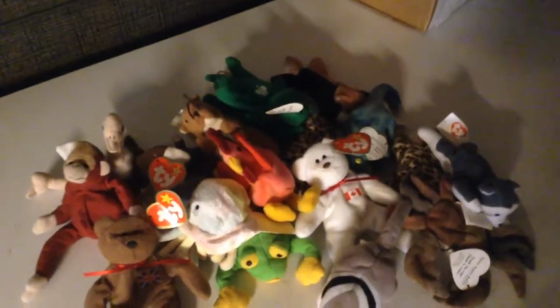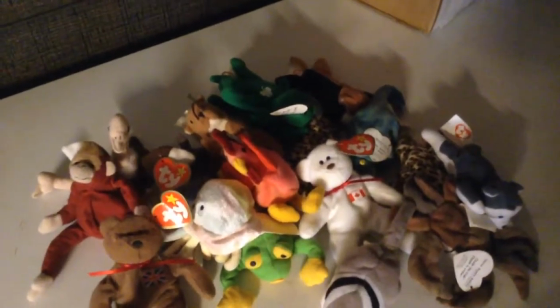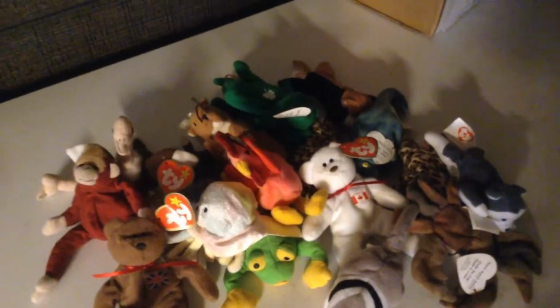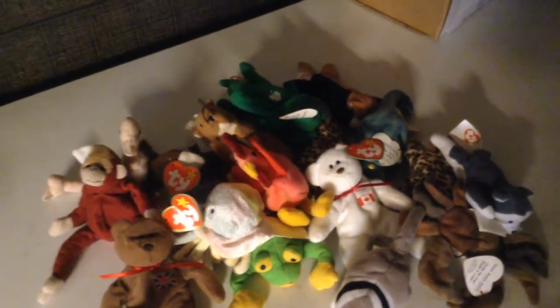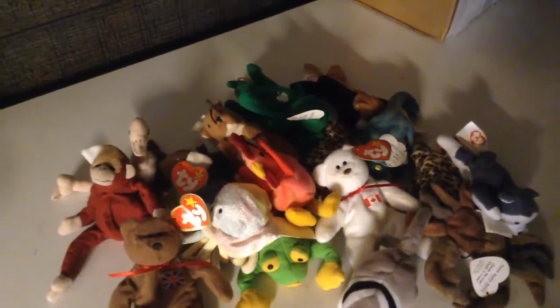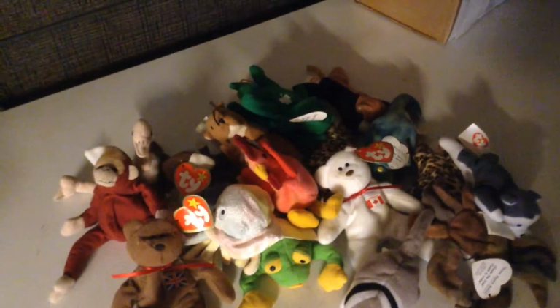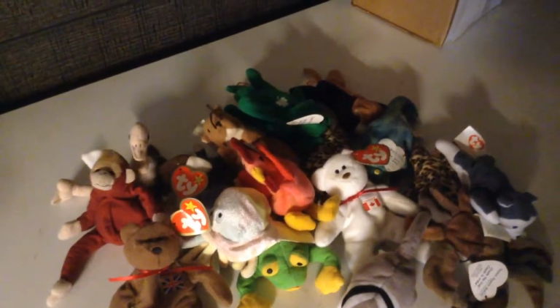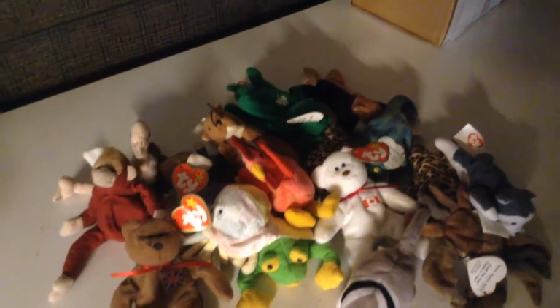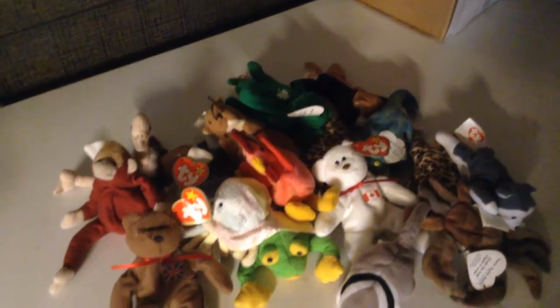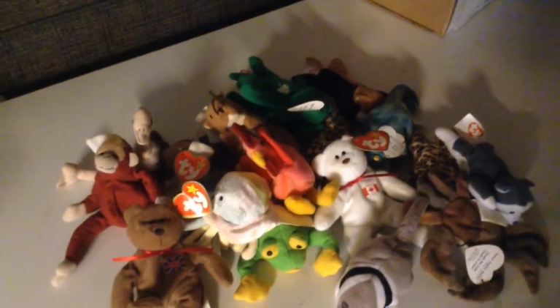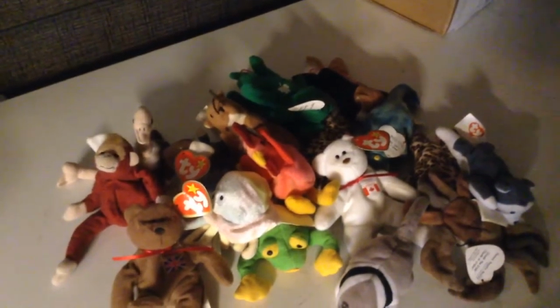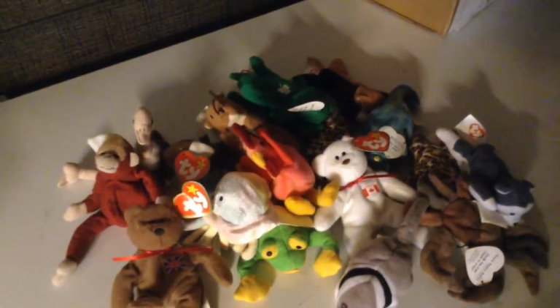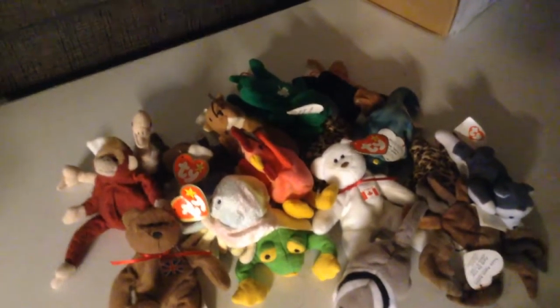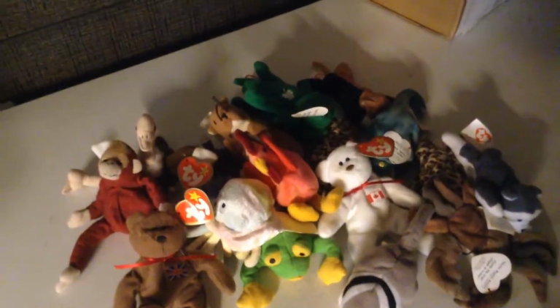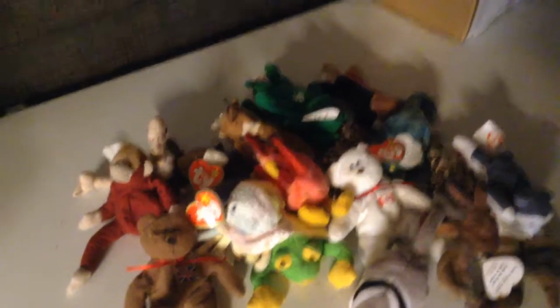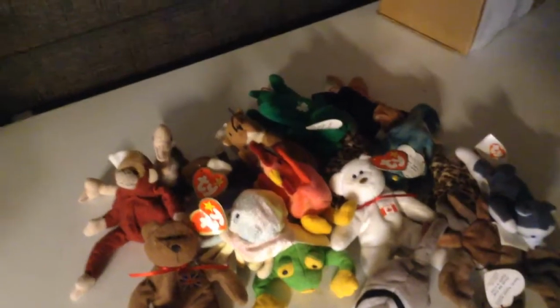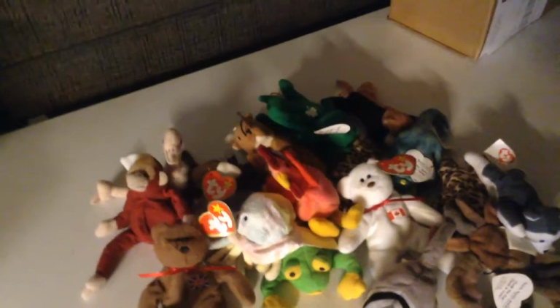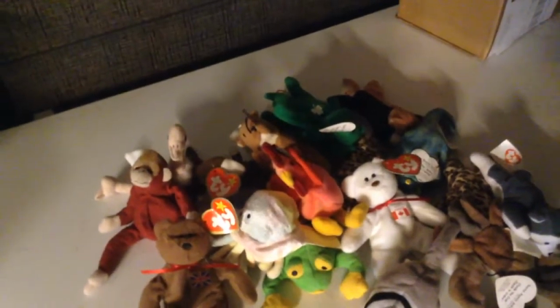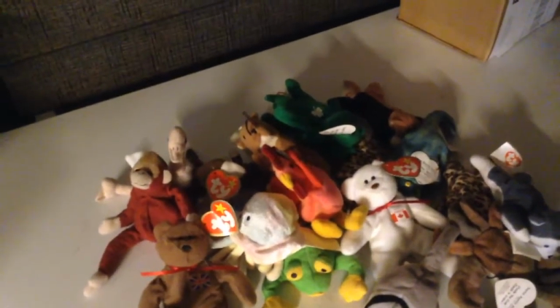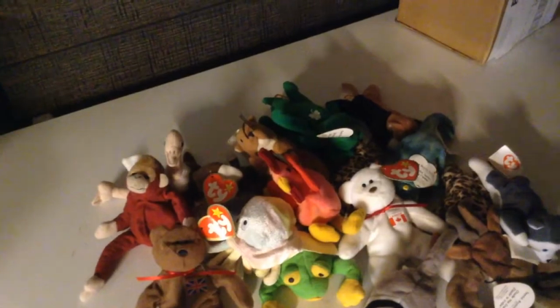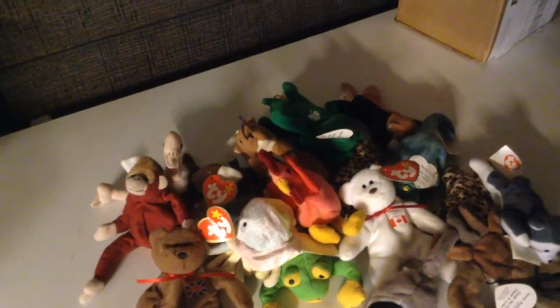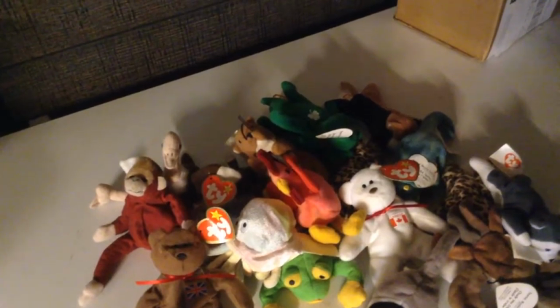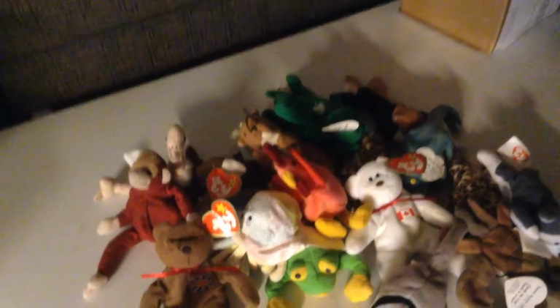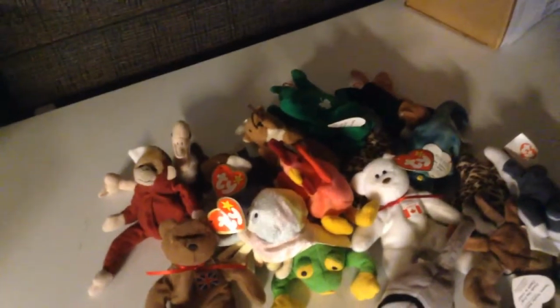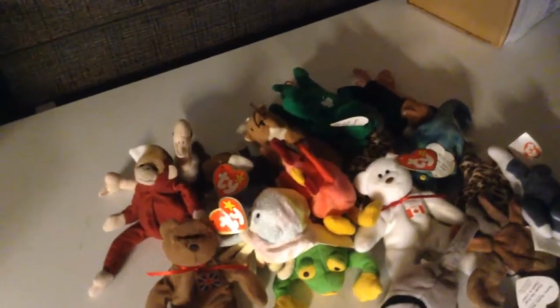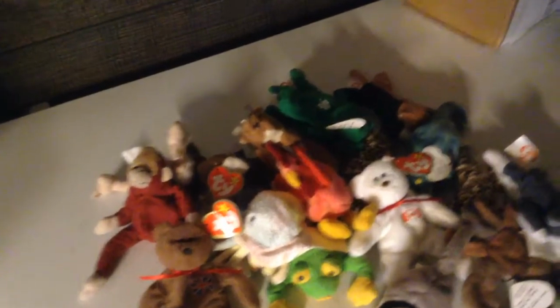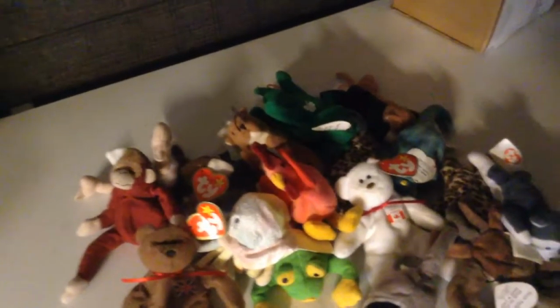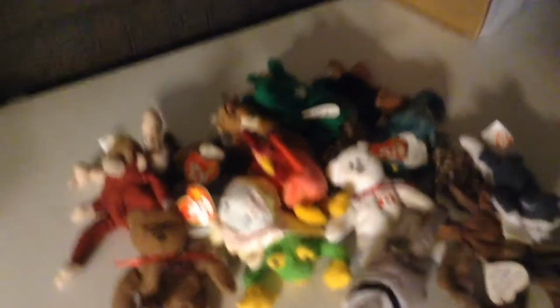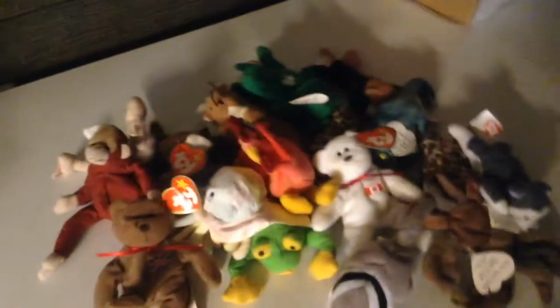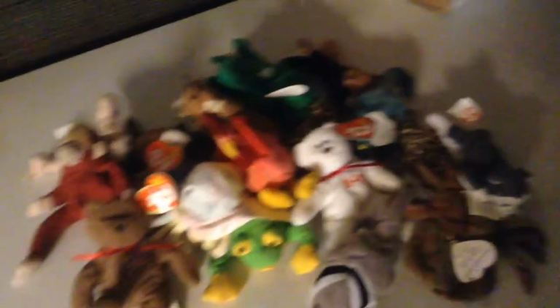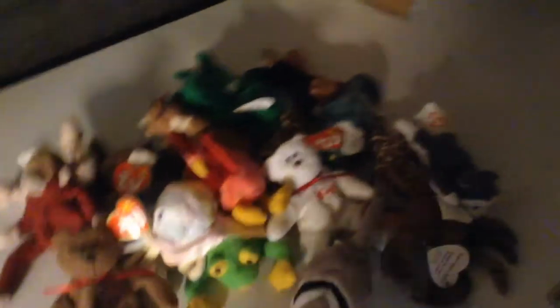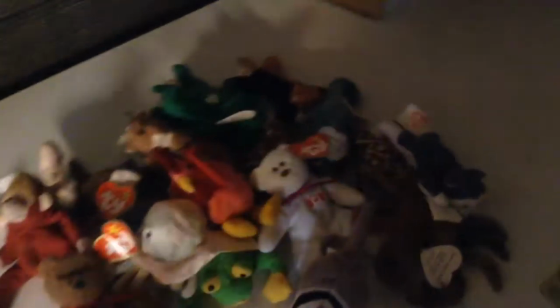All of these bring back a lot of memories as a kid, since I brought them almost everywhere I went. Pretty funny.